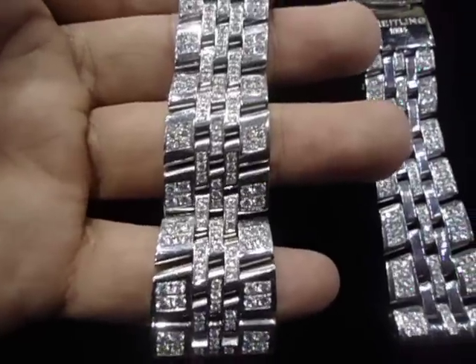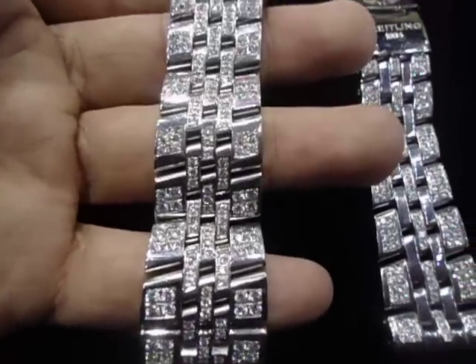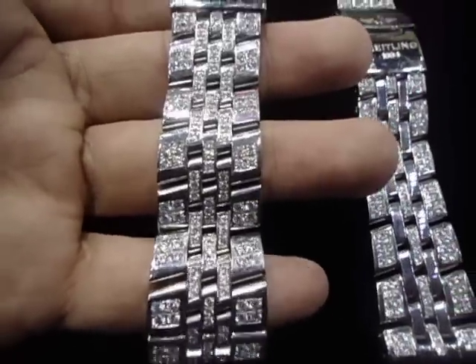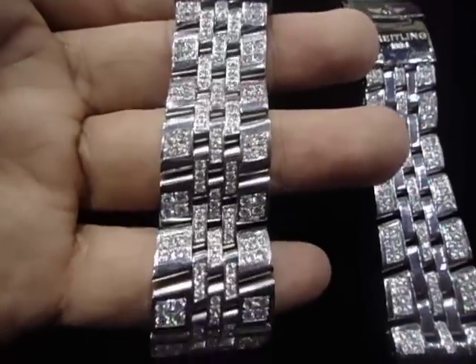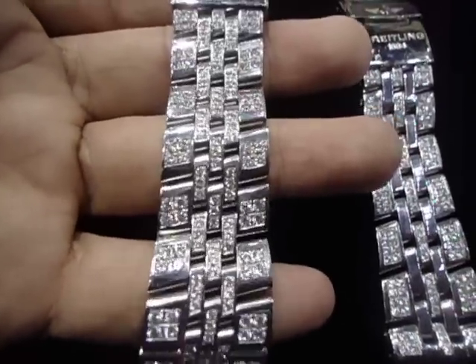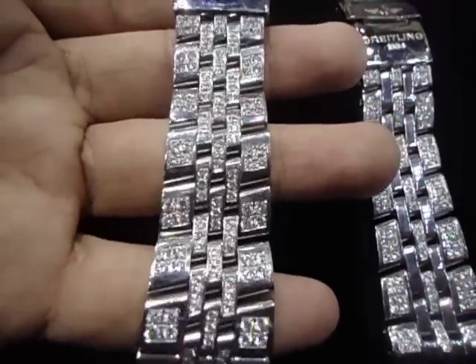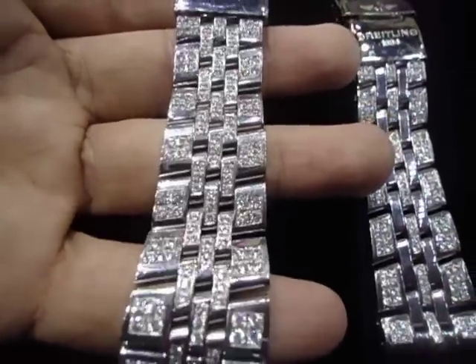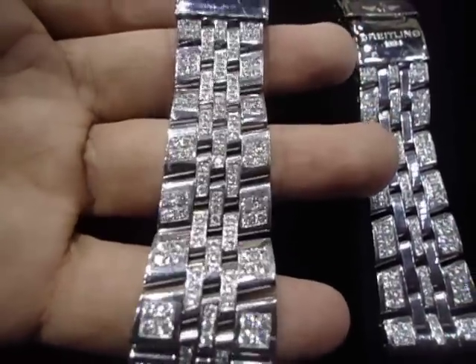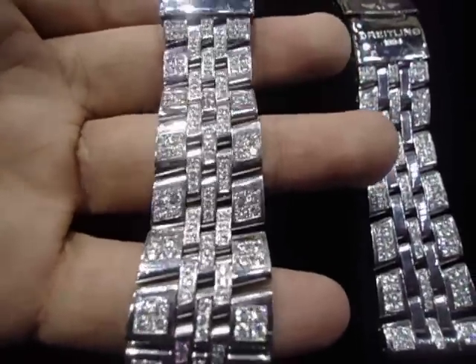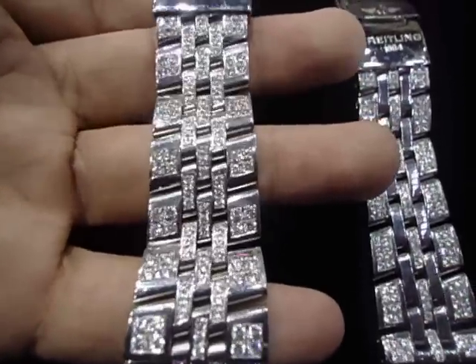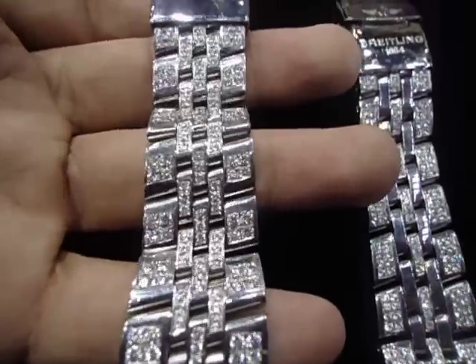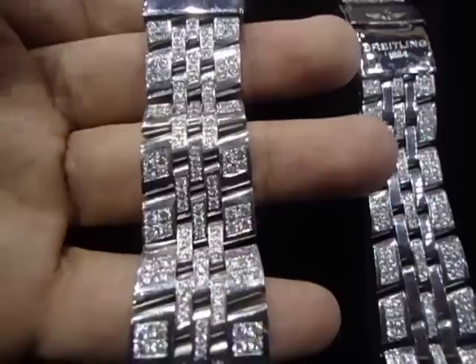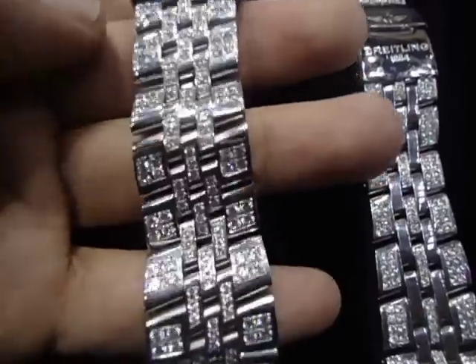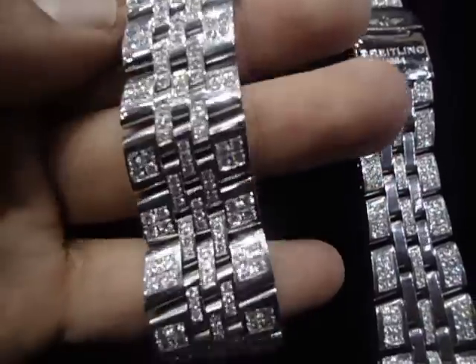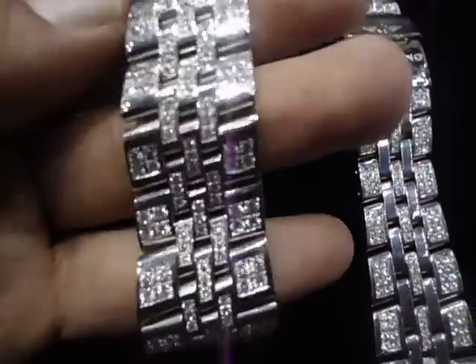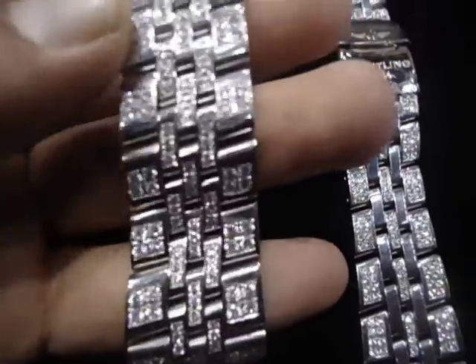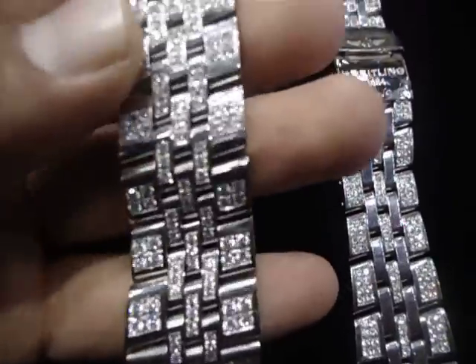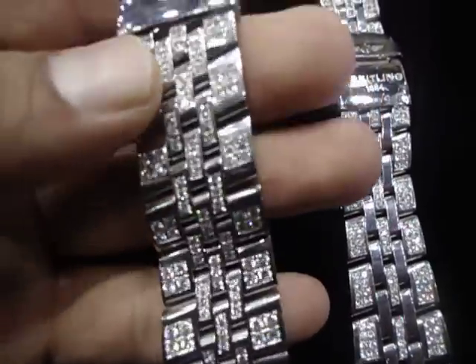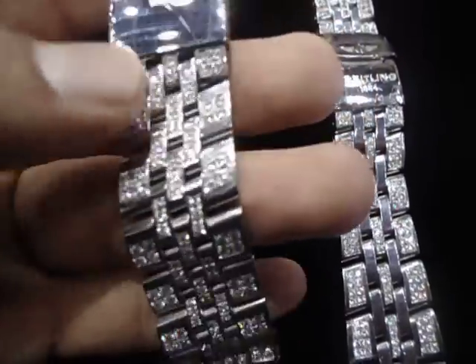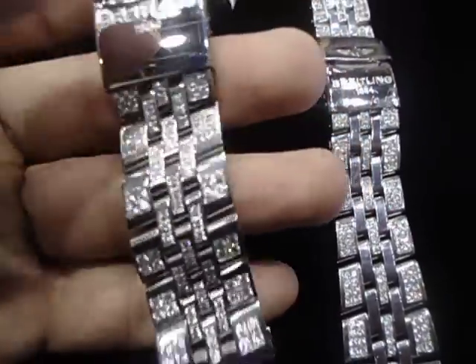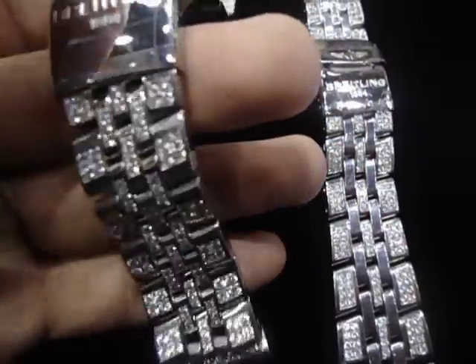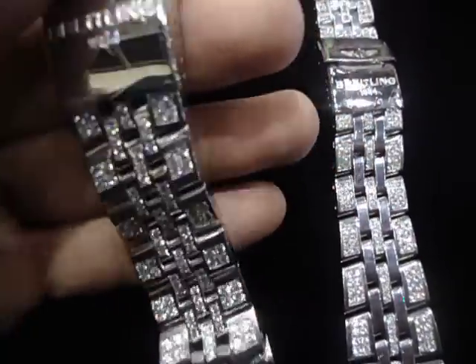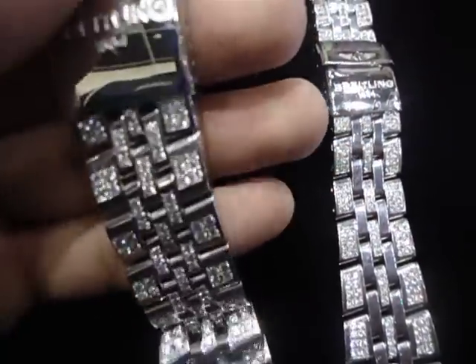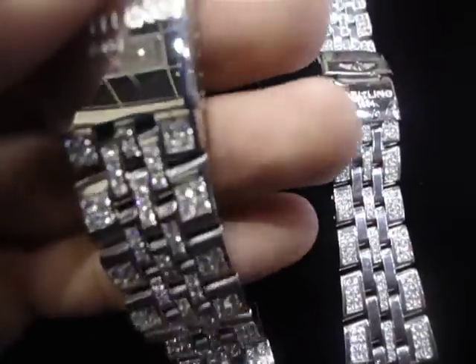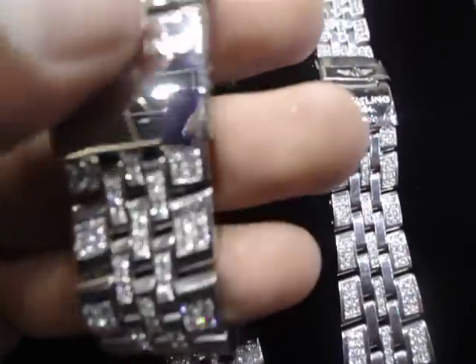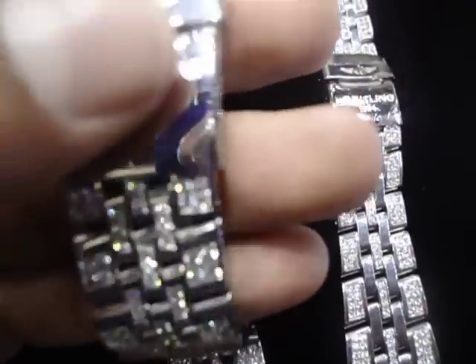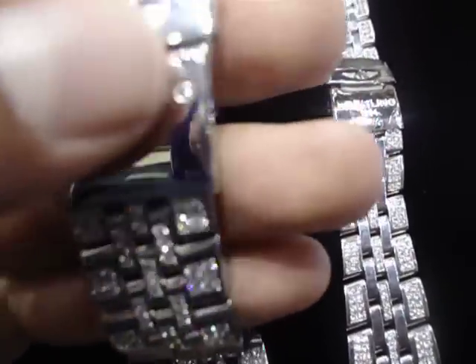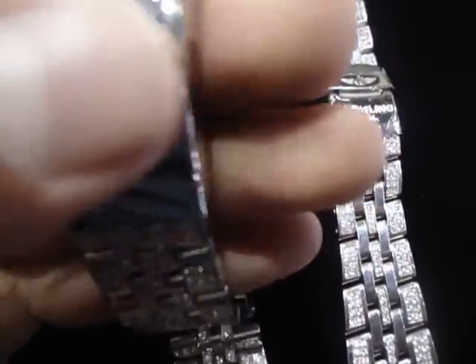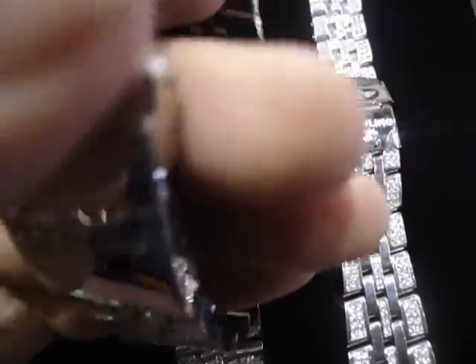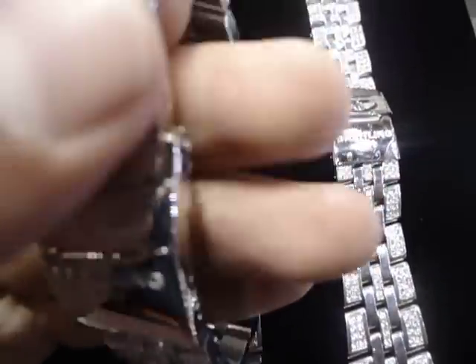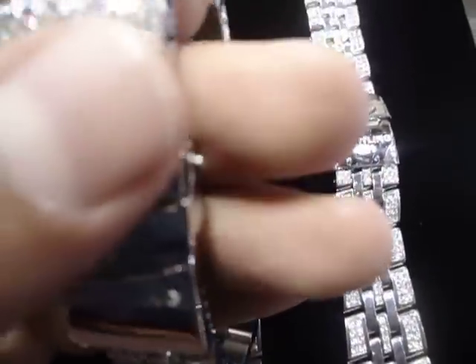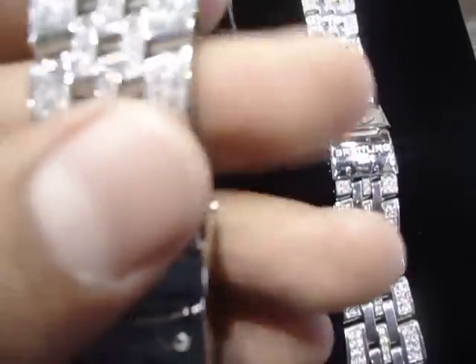This is something new — nobody does it. You bring your own watch and we can customize it for you.